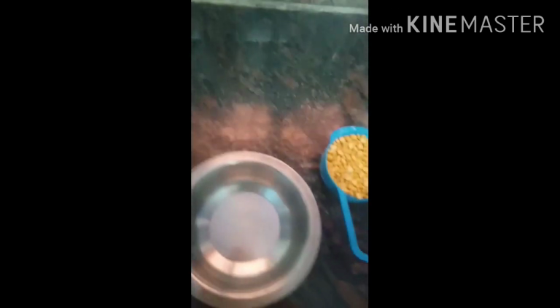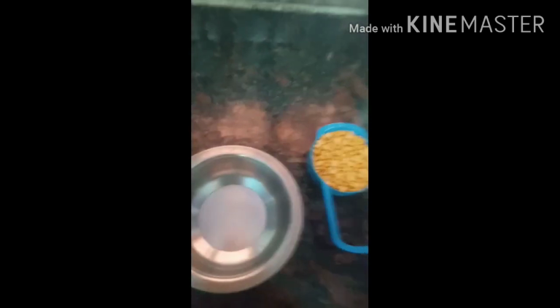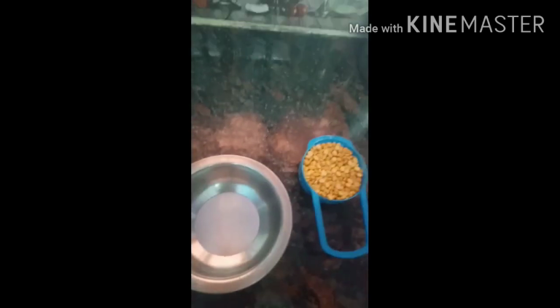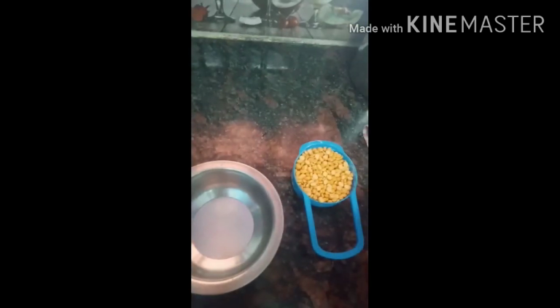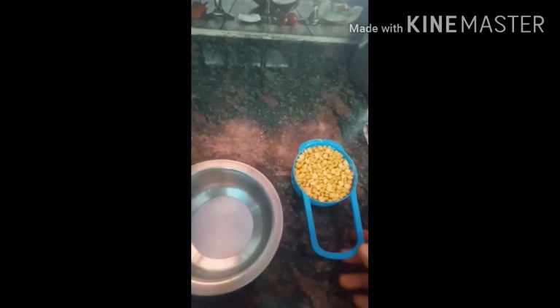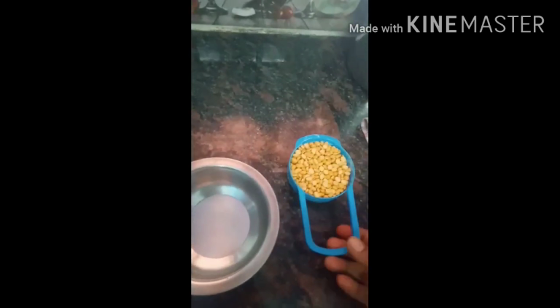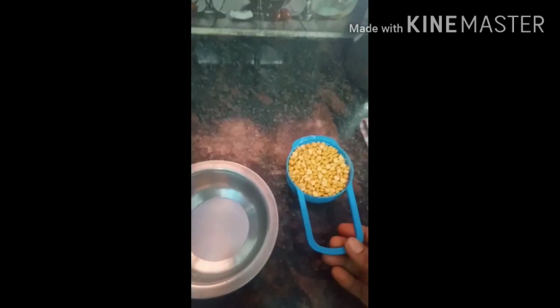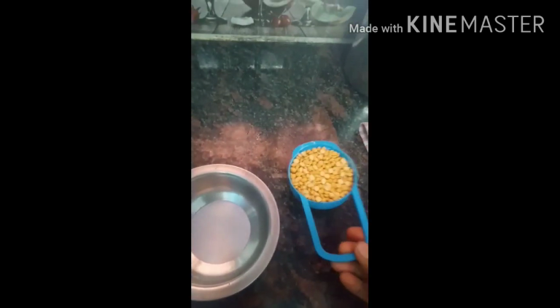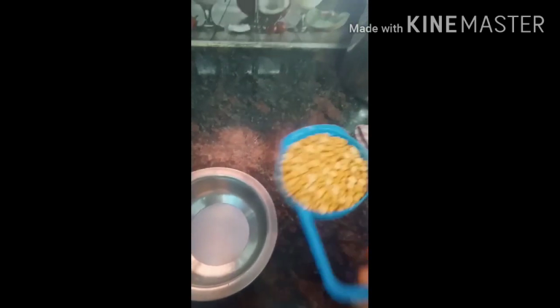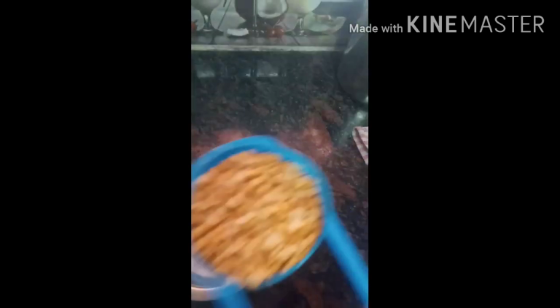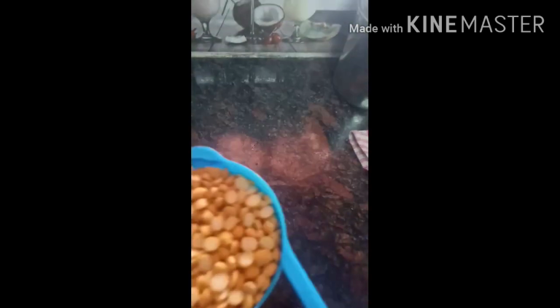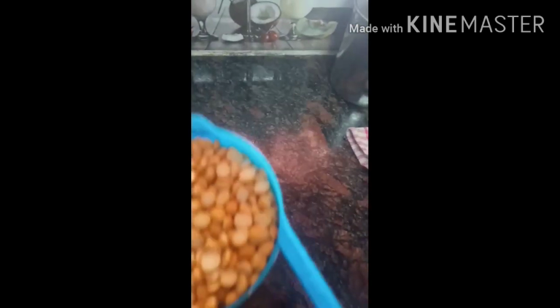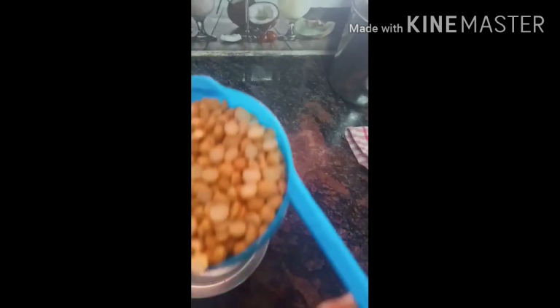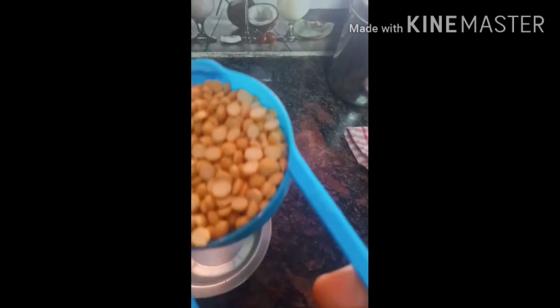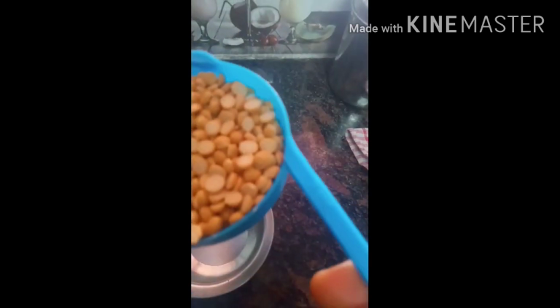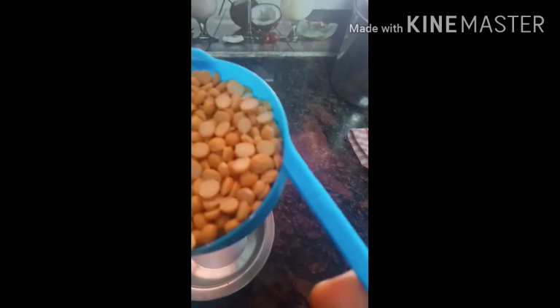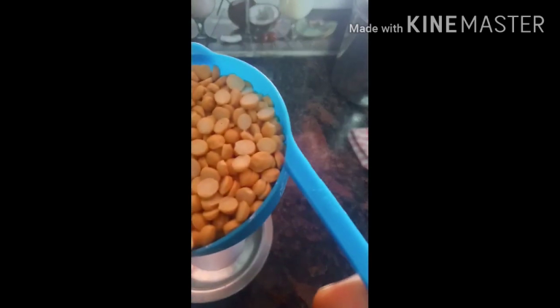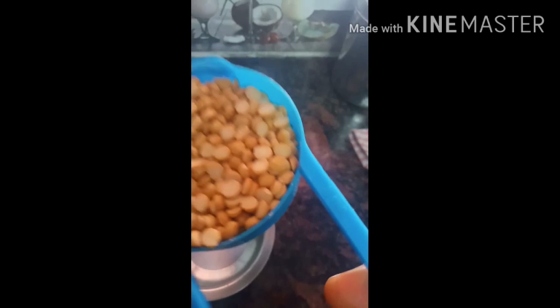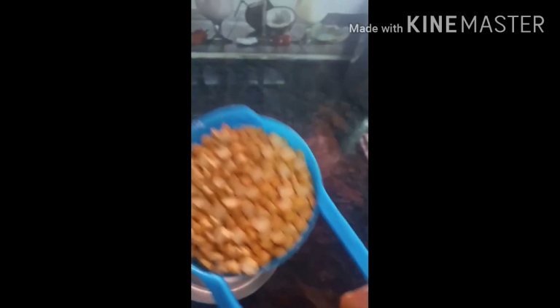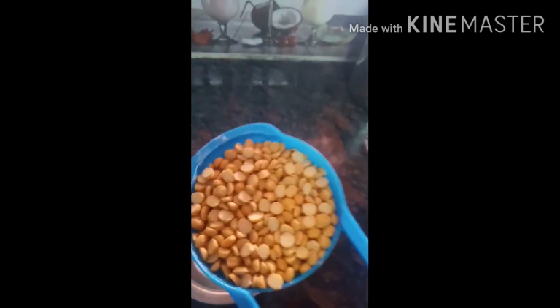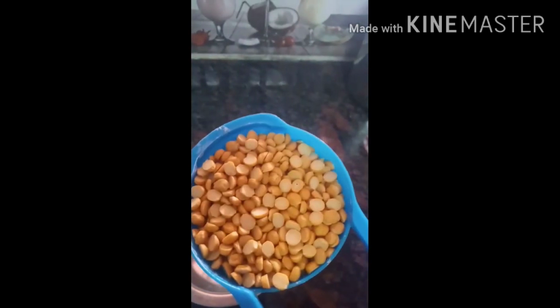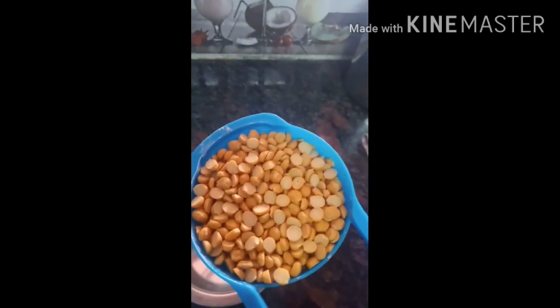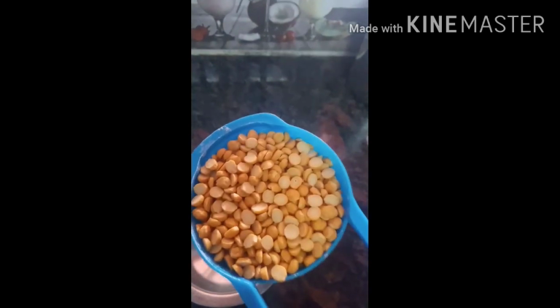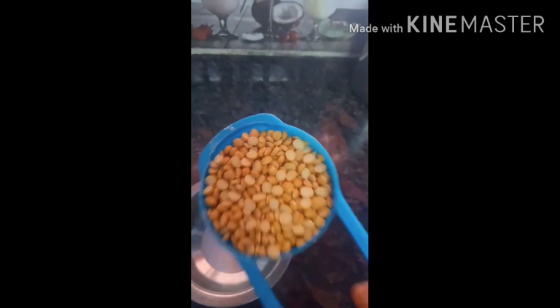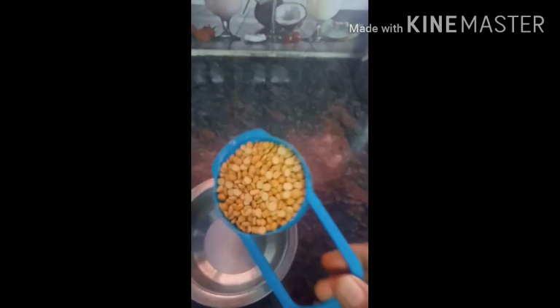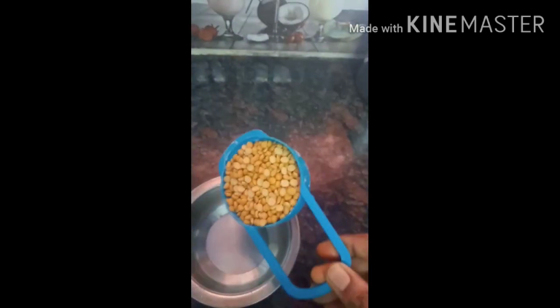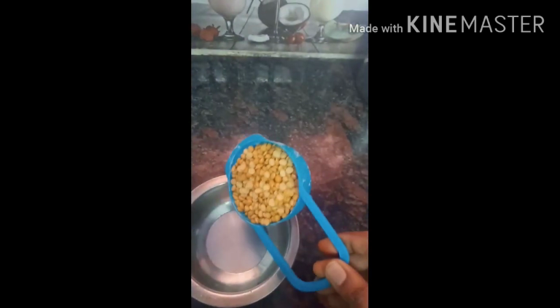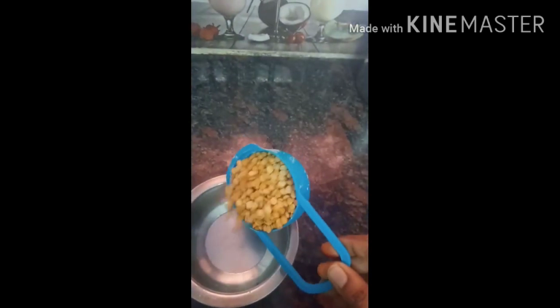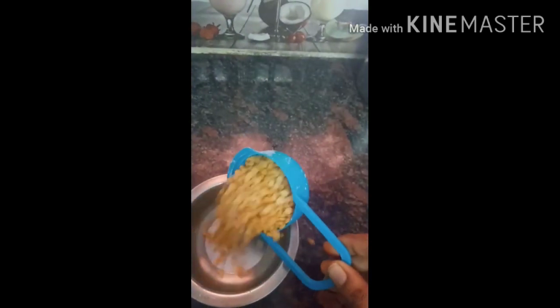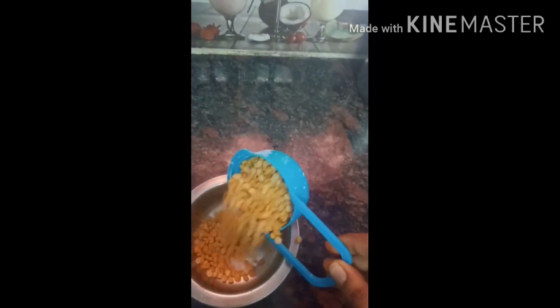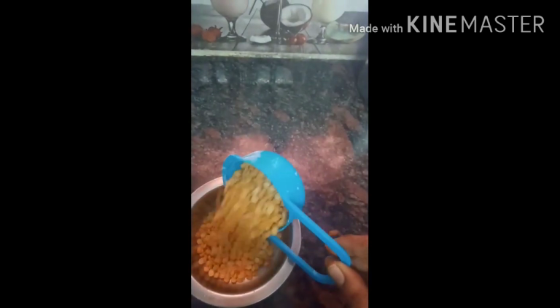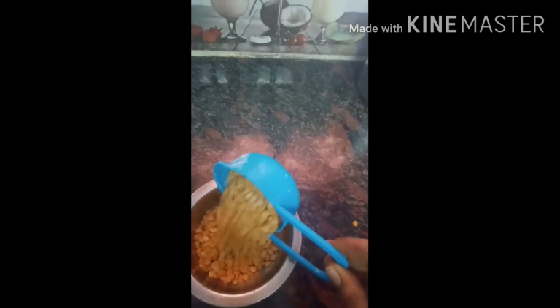If you look at that, it is a bread. I am going to add a half cup of bread. I am going to put it in a bowl.